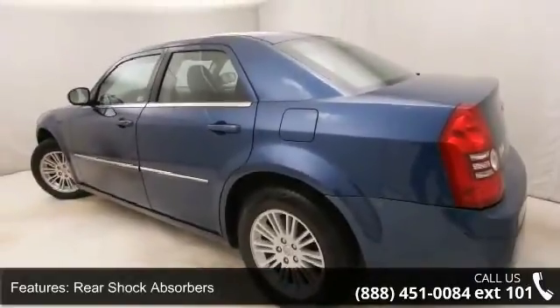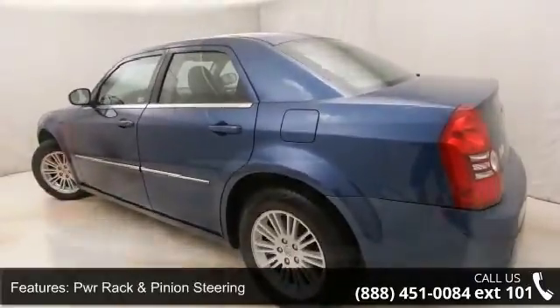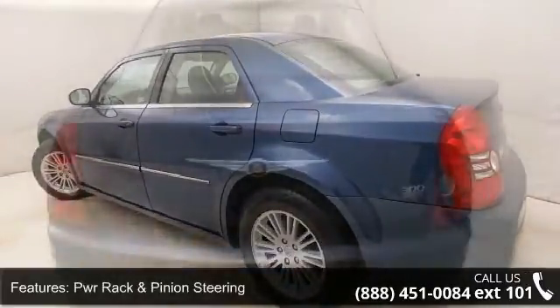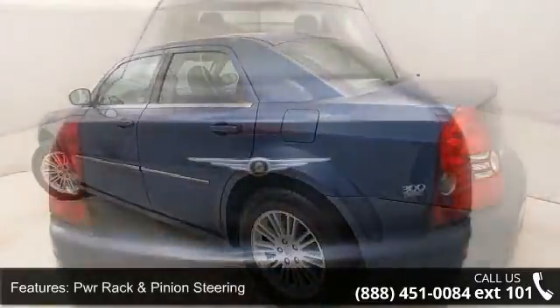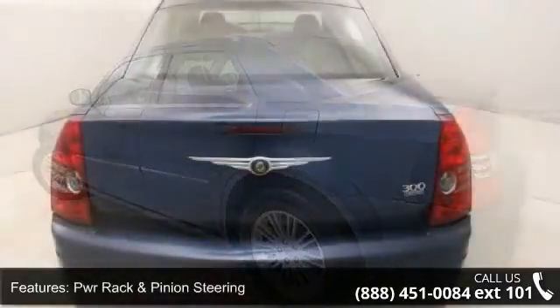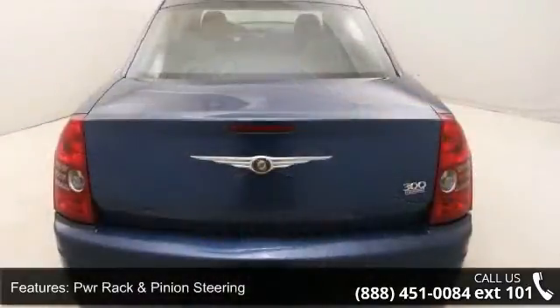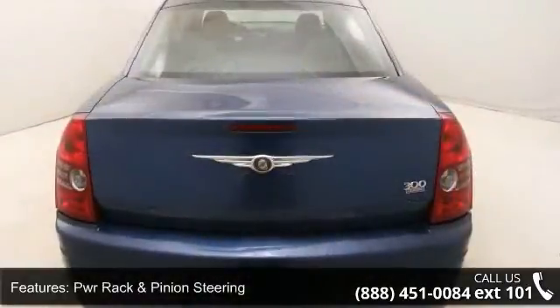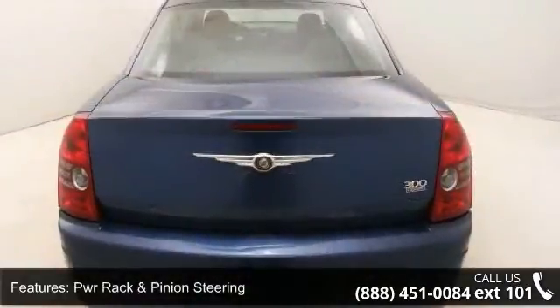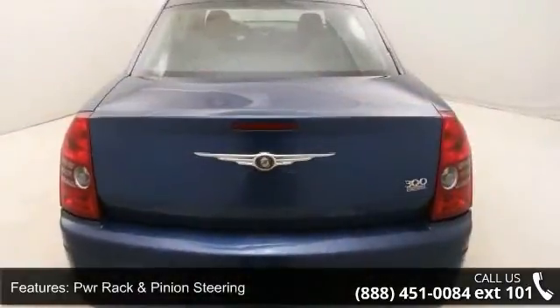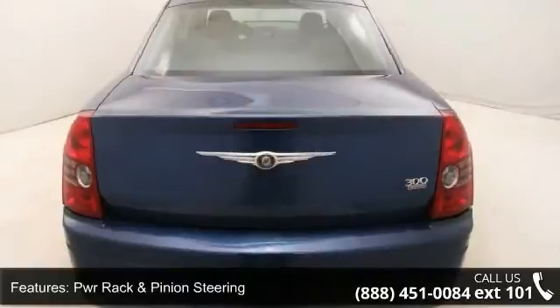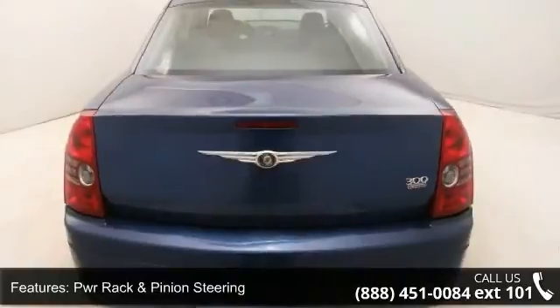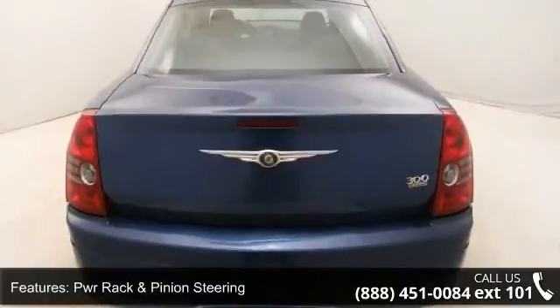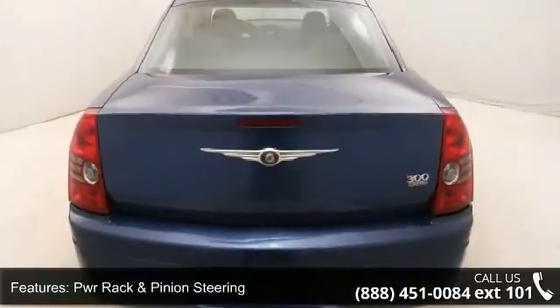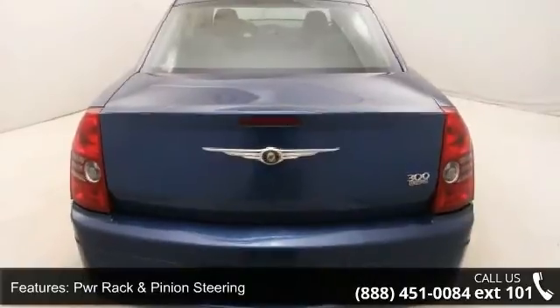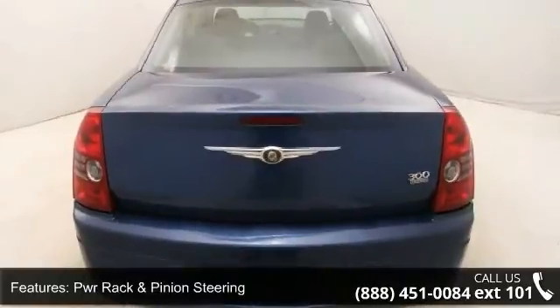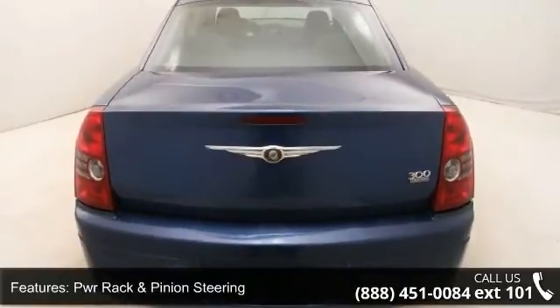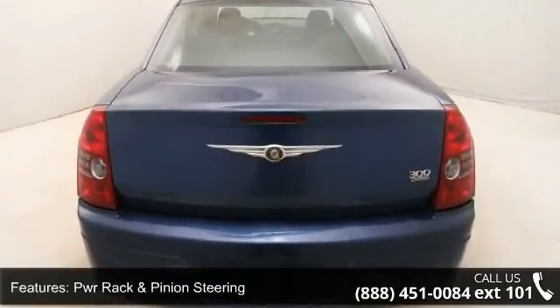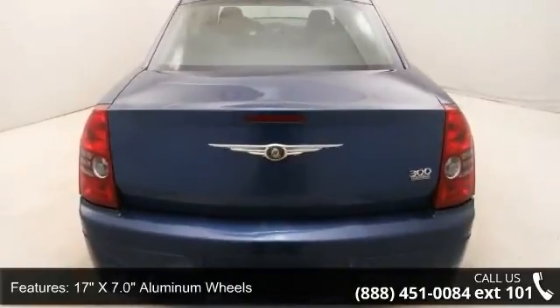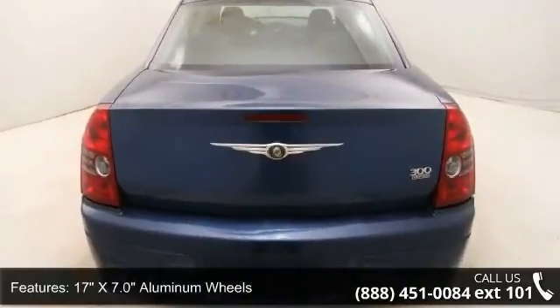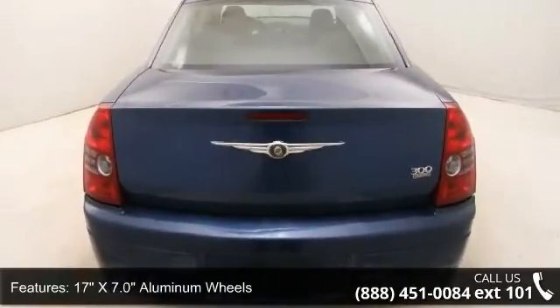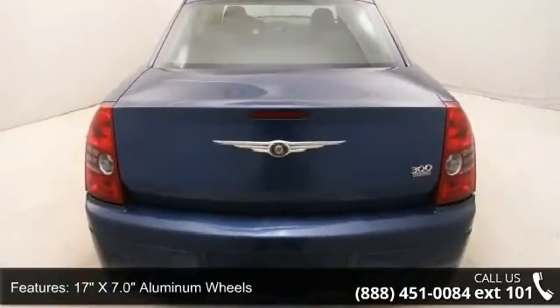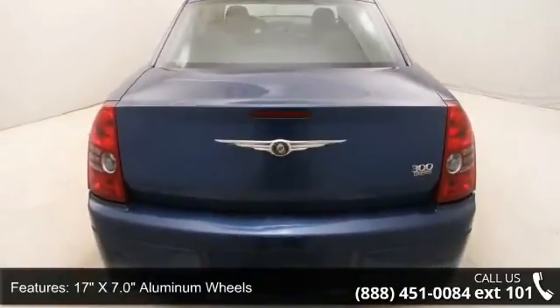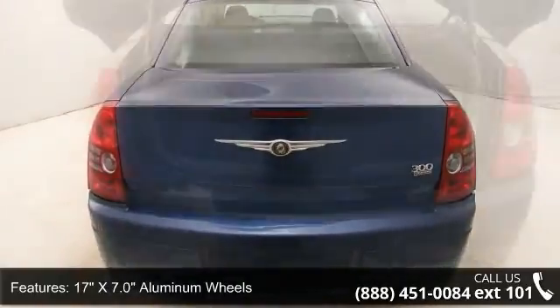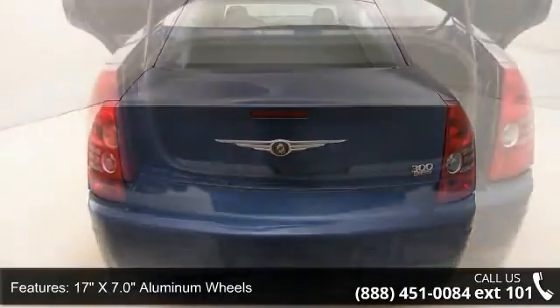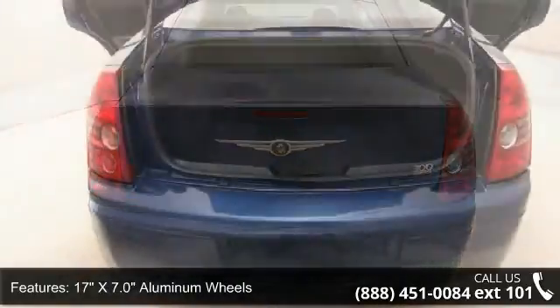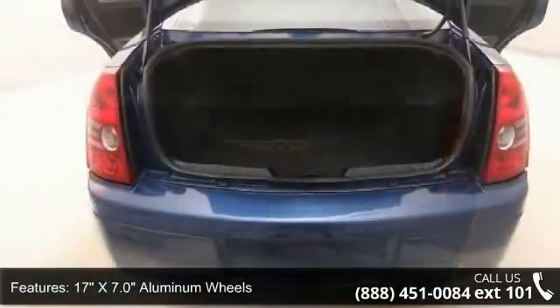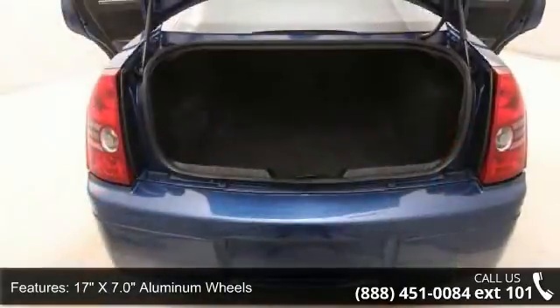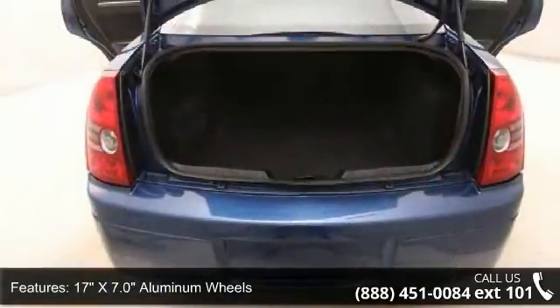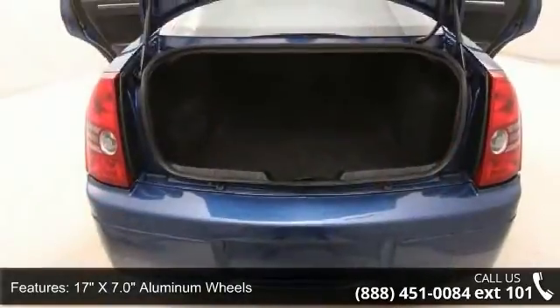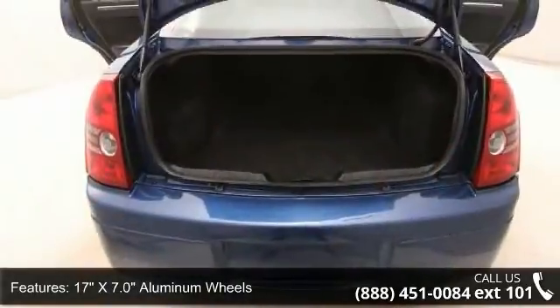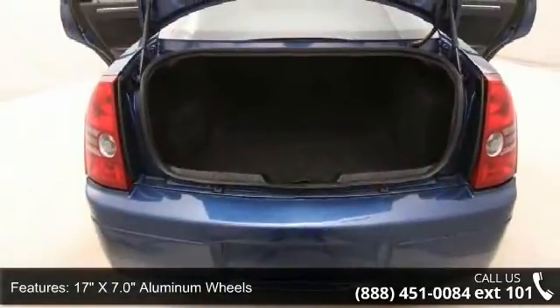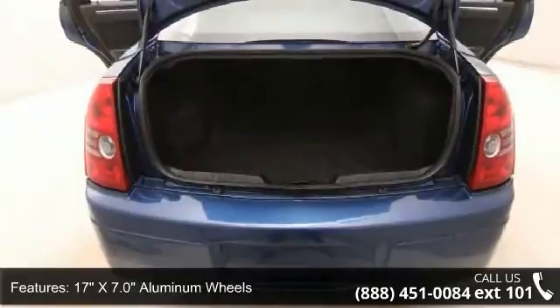17 inches x 7.0 aluminum wheels, lower body side cladding, halogen headlamps and chrome headlamp bezels.